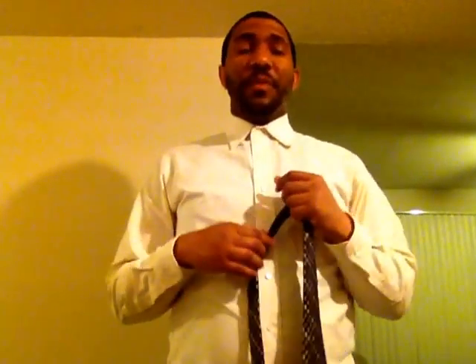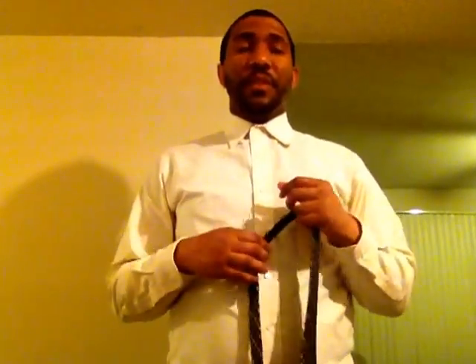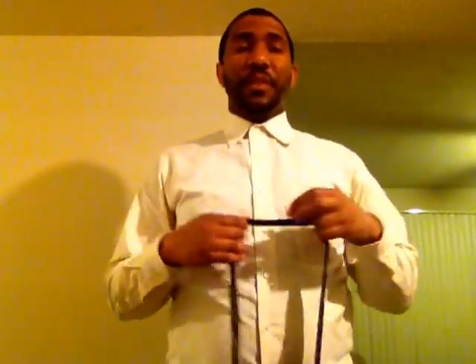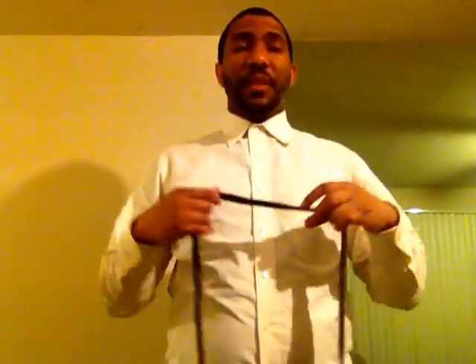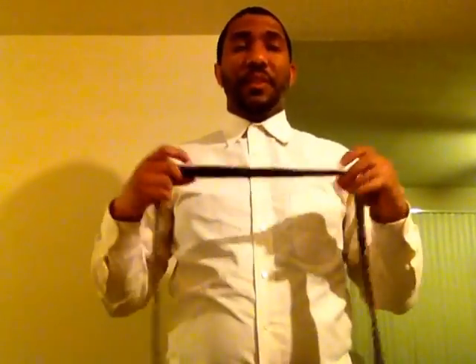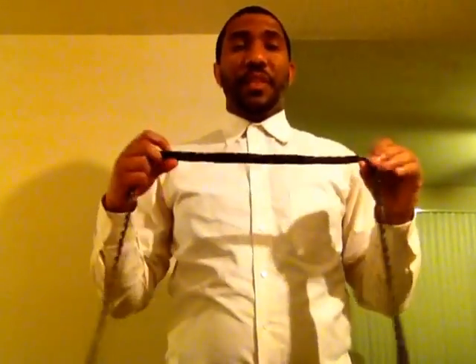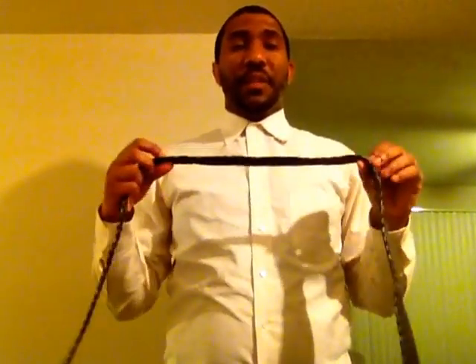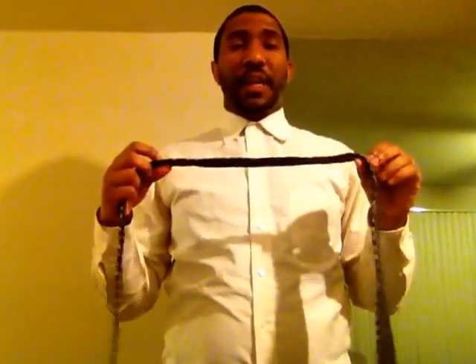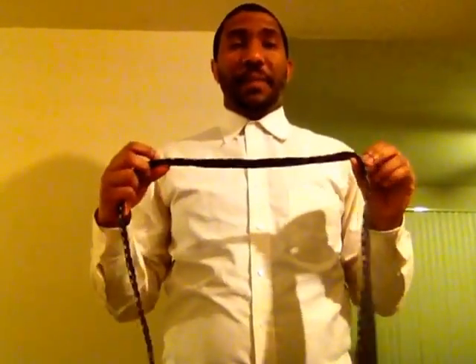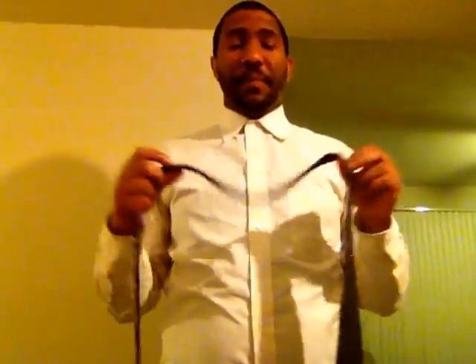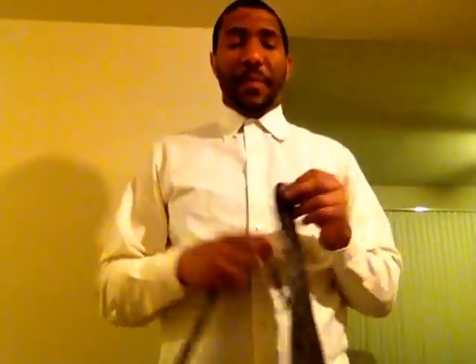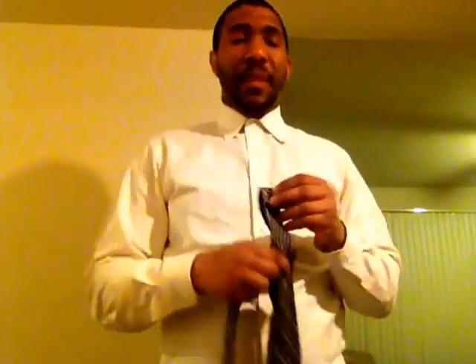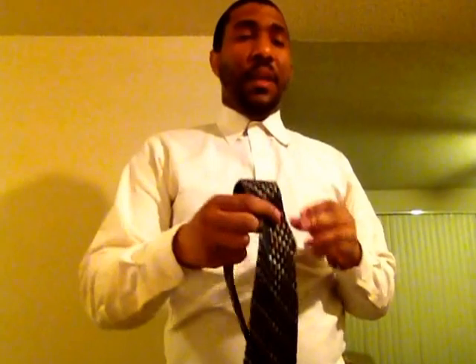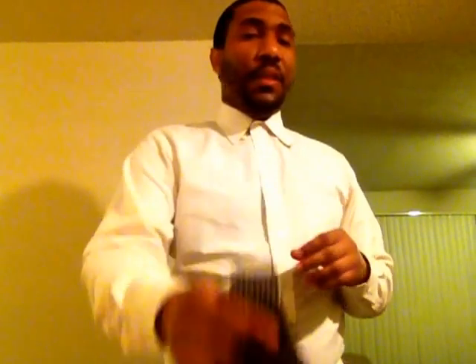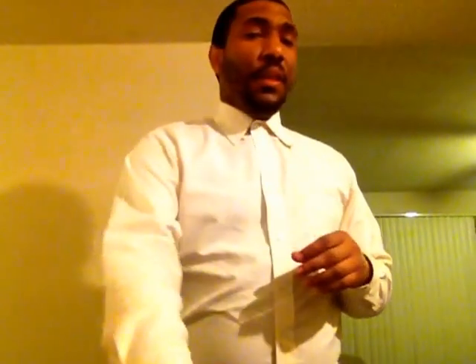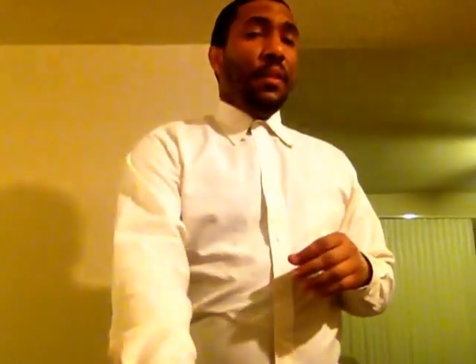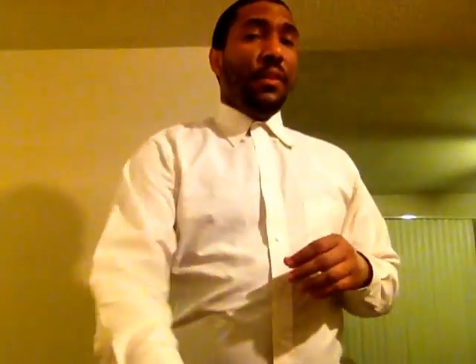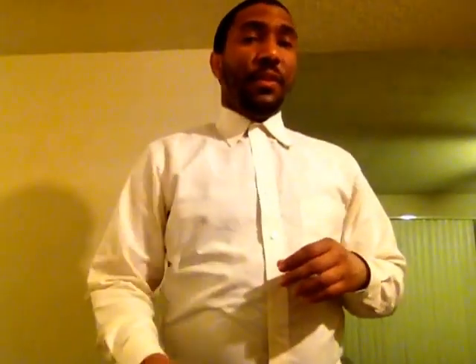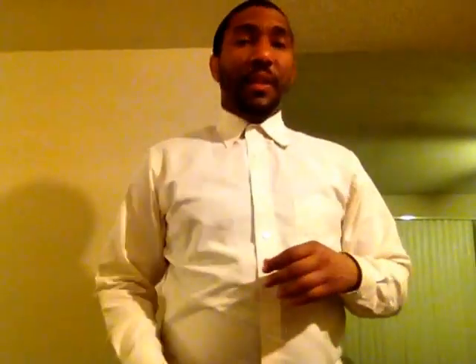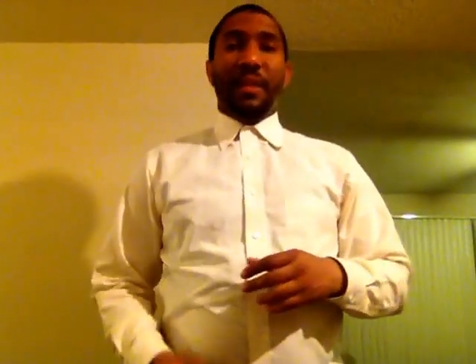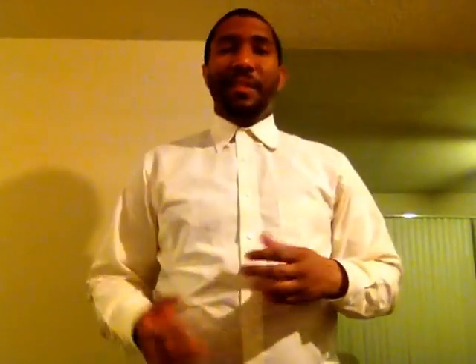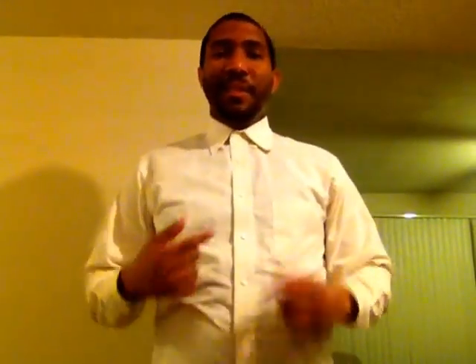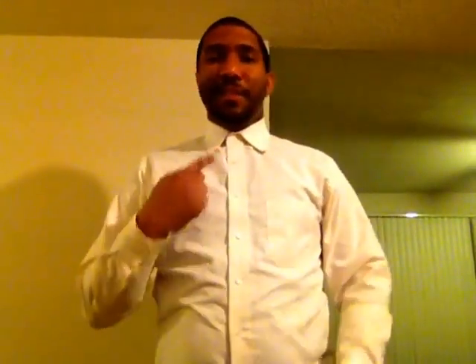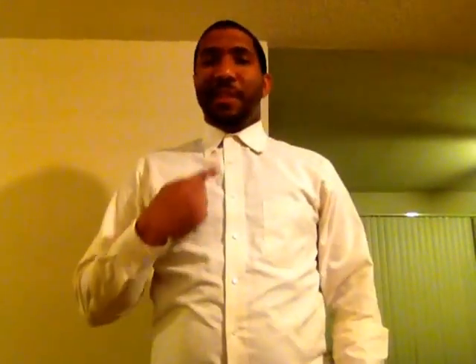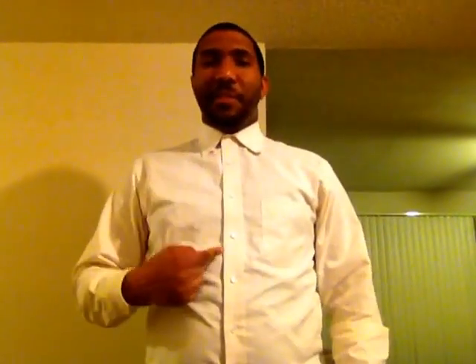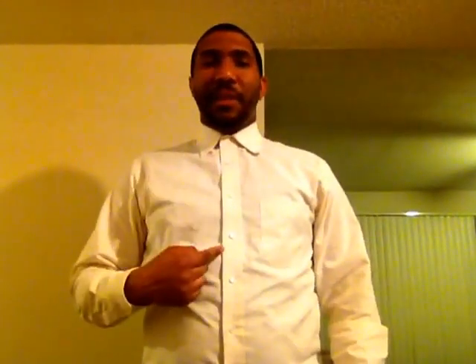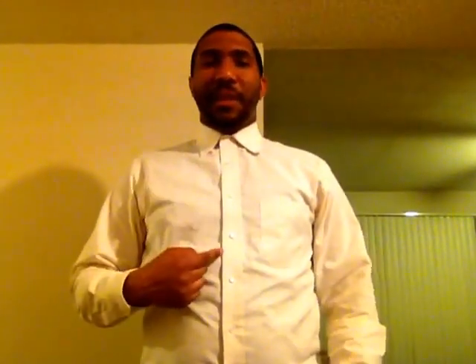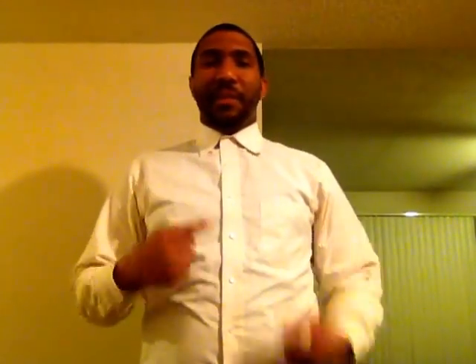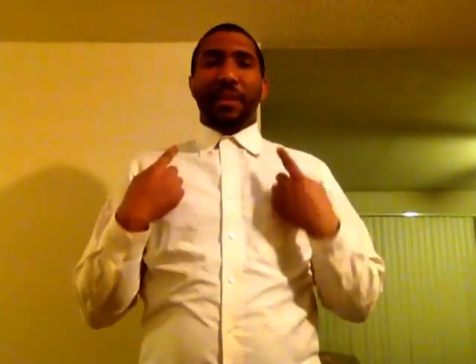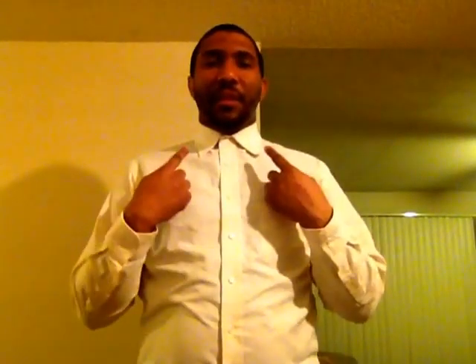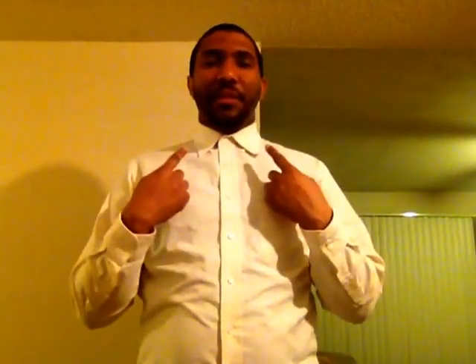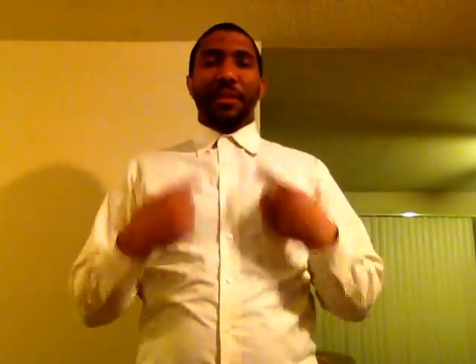First, you're going to need your standard tie. Then, you're going to need your standard button-down collared shirt.